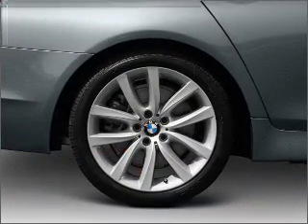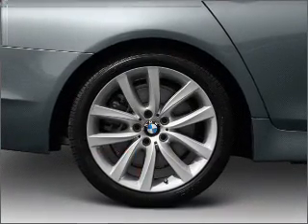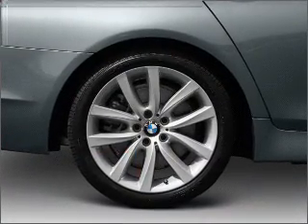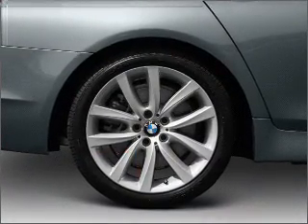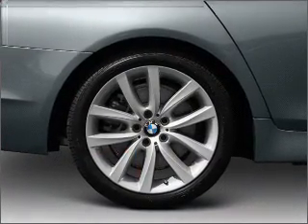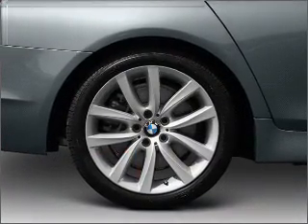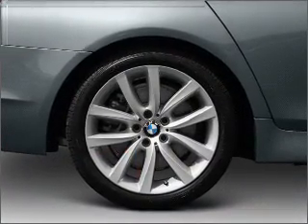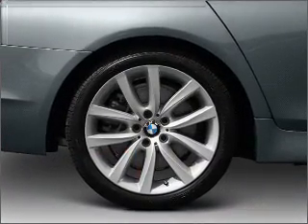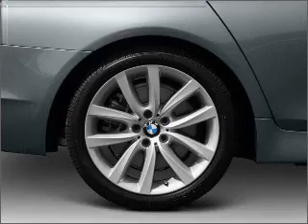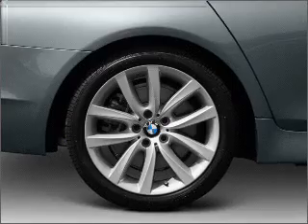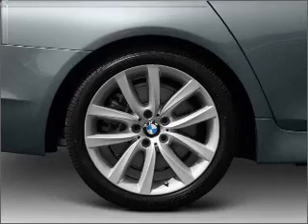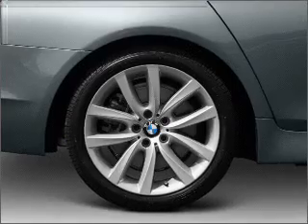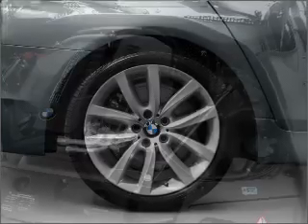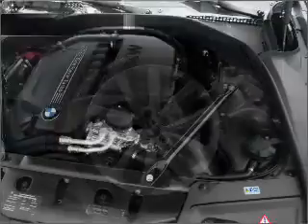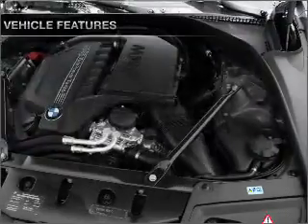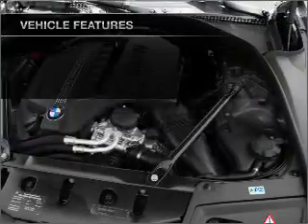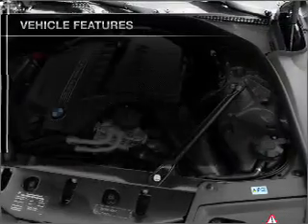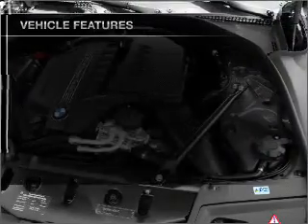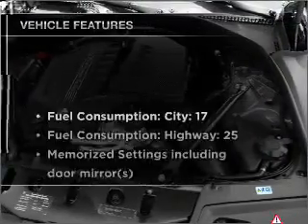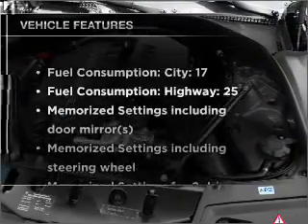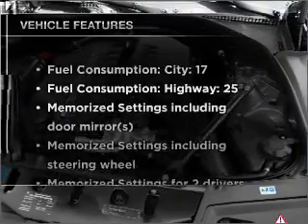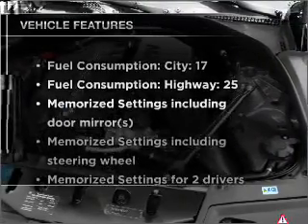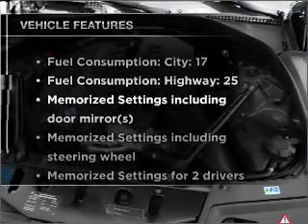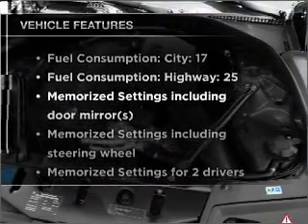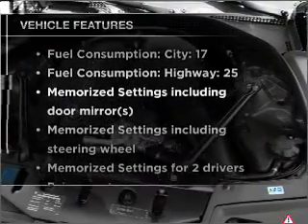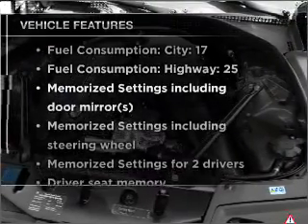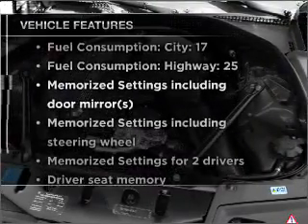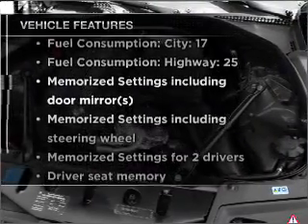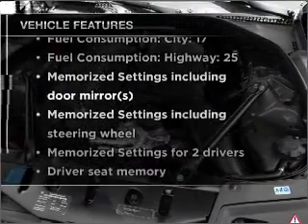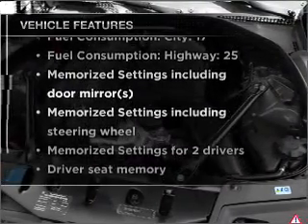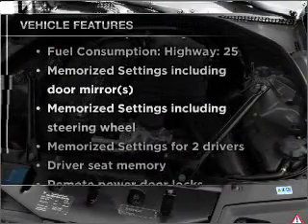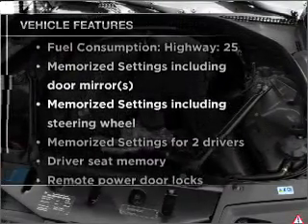Memory settings are just one of the extras. Plus, enjoy these notable features that are included in this vehicle.